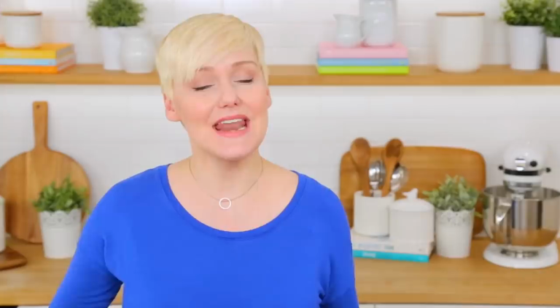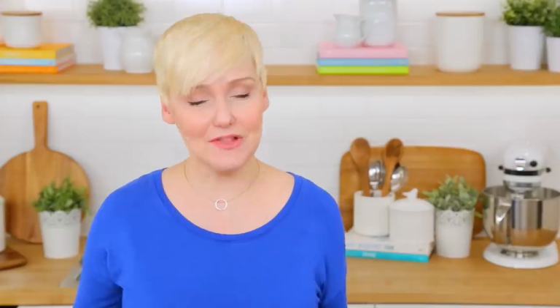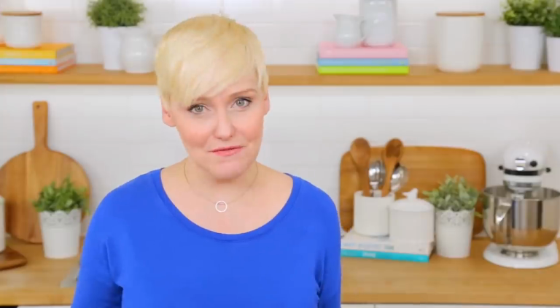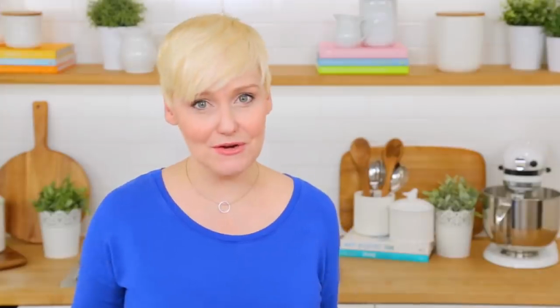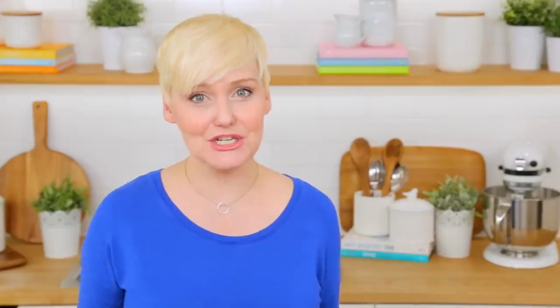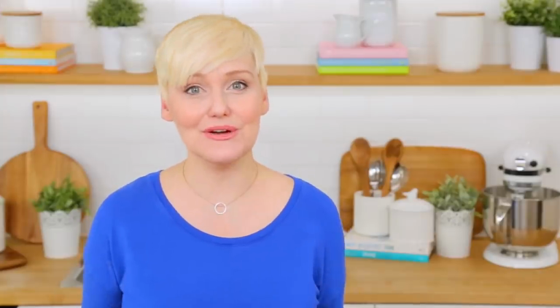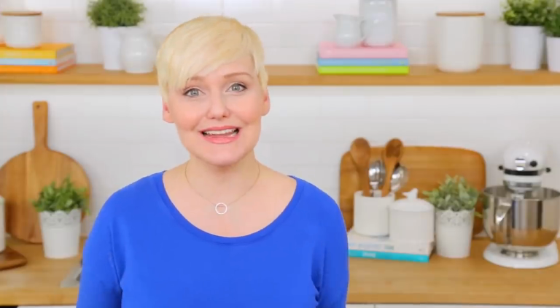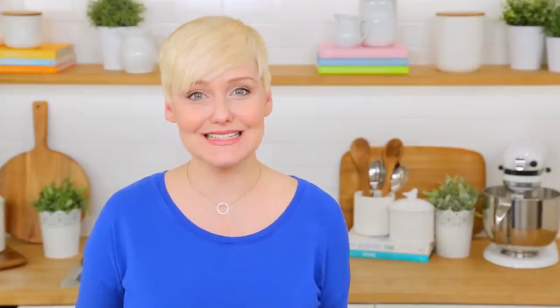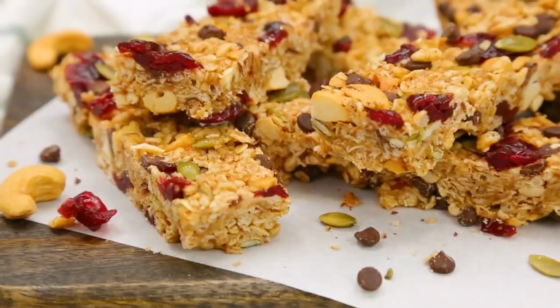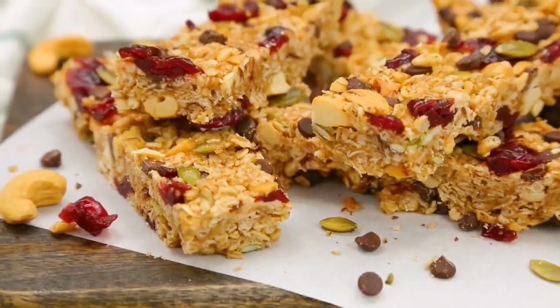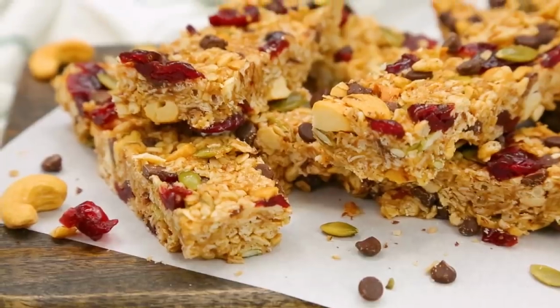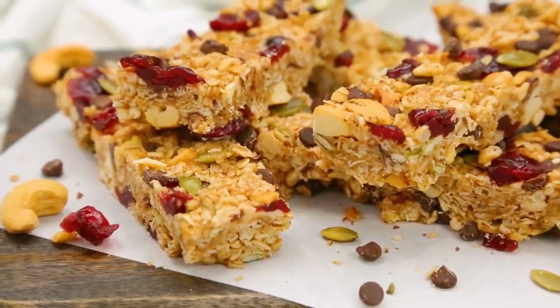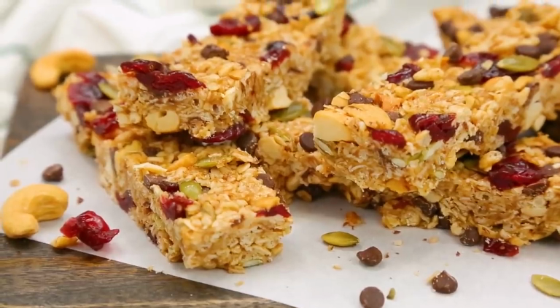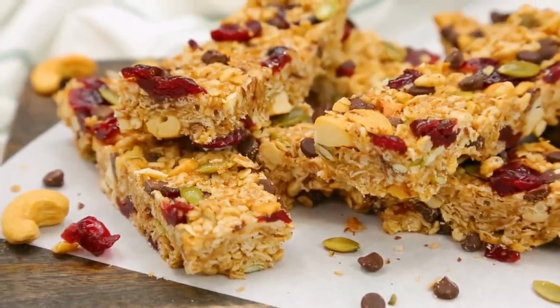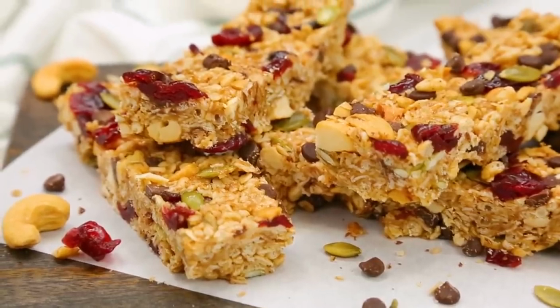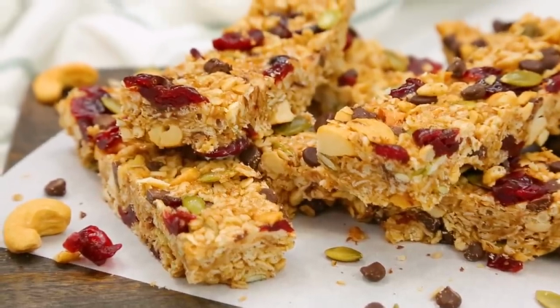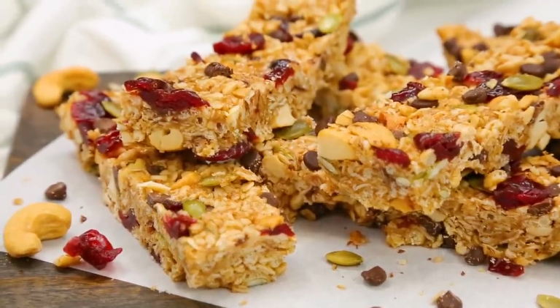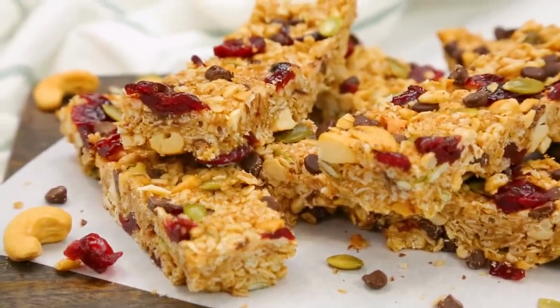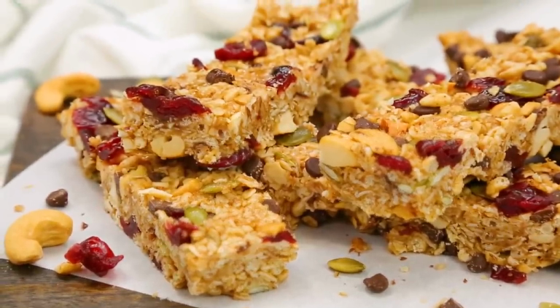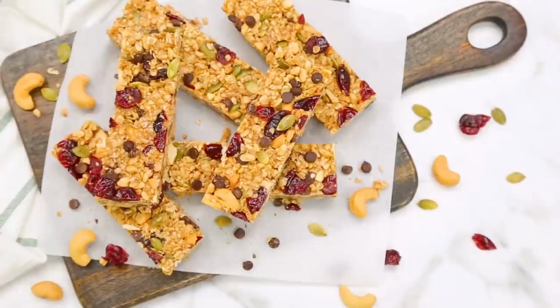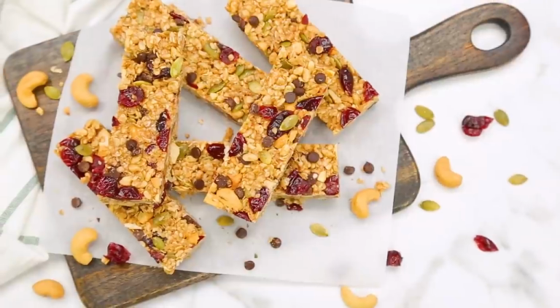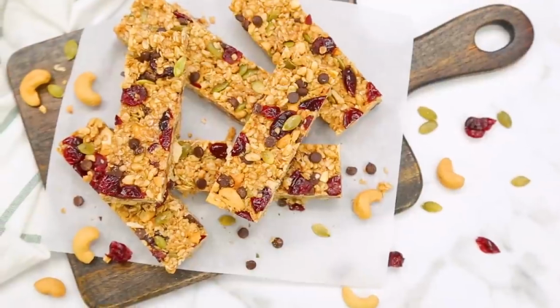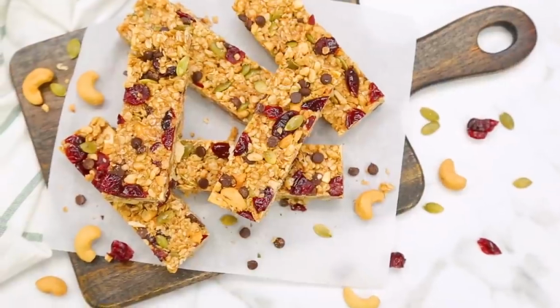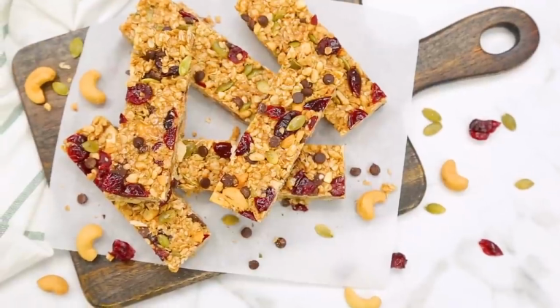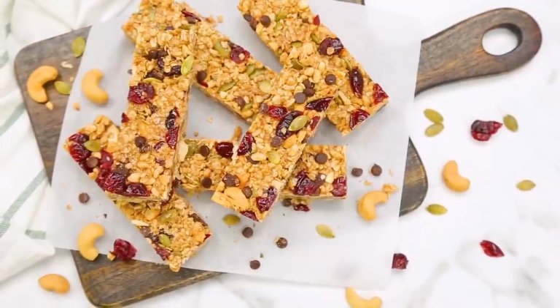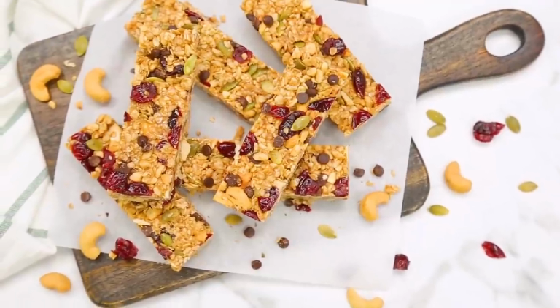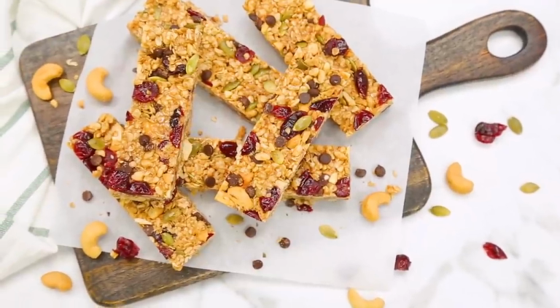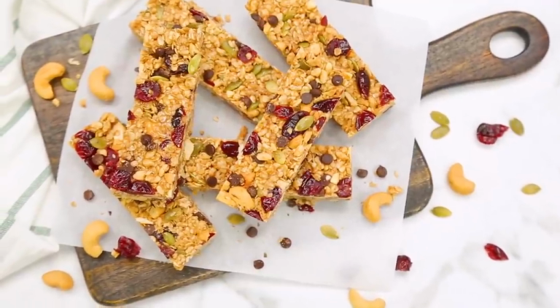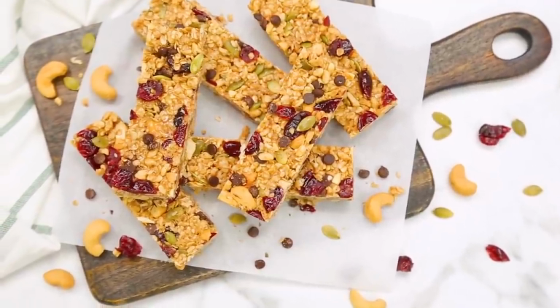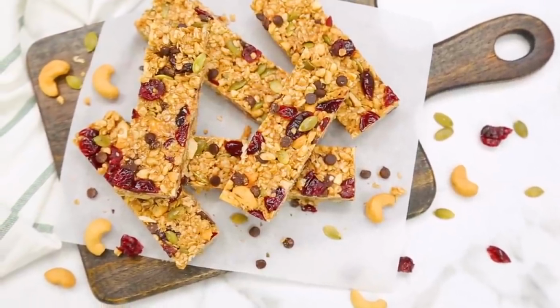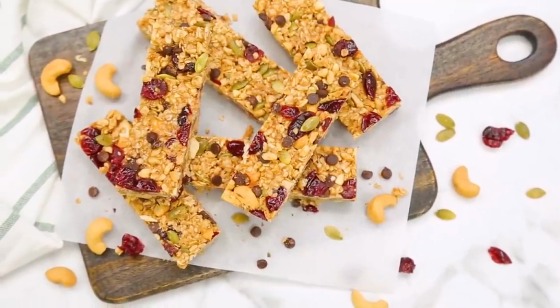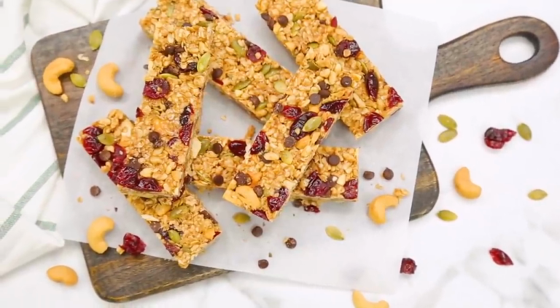Now without further ado, let's get to these game-changing granola bars. Trust me, you will not be disappointed.